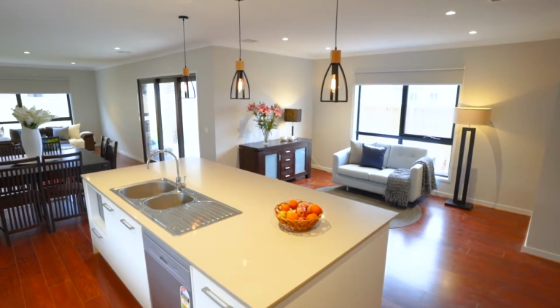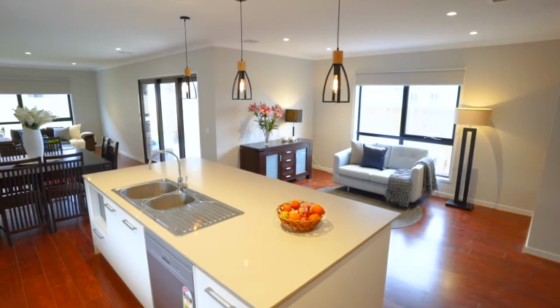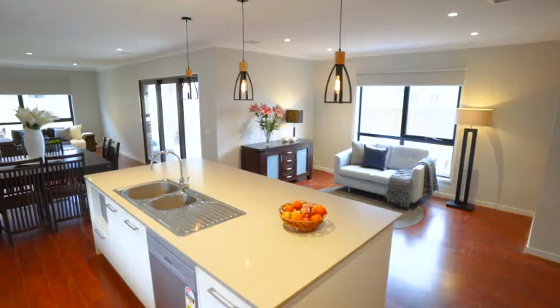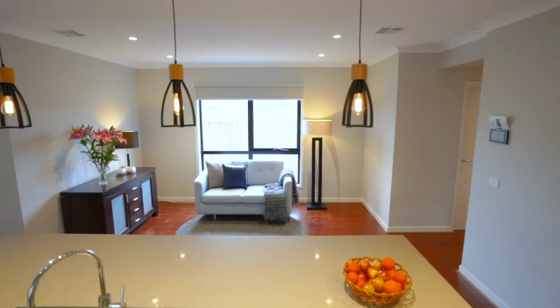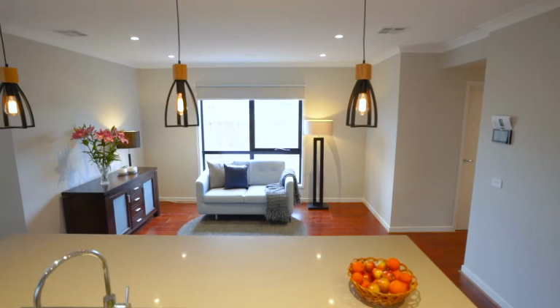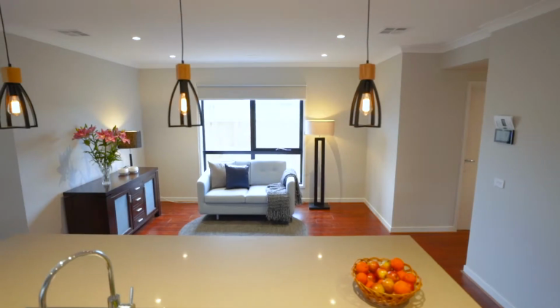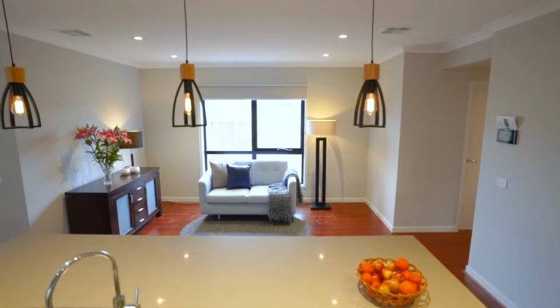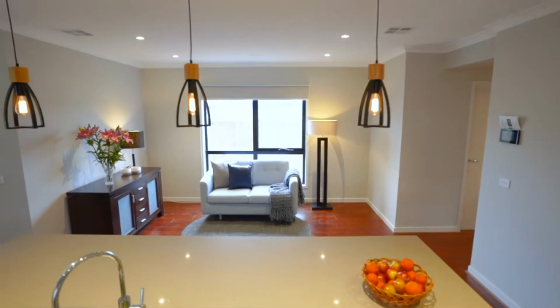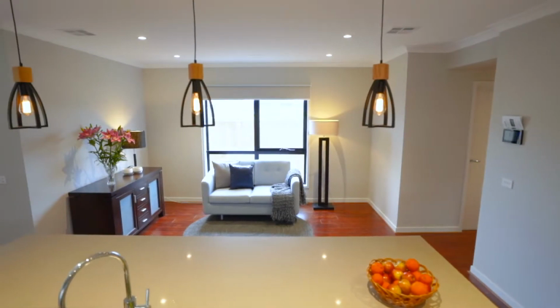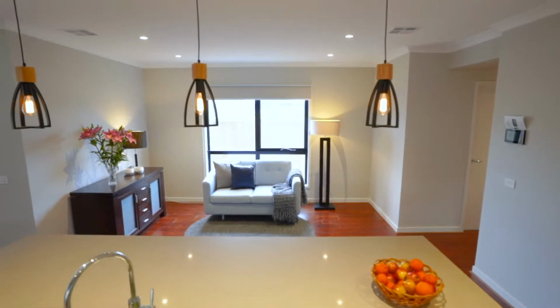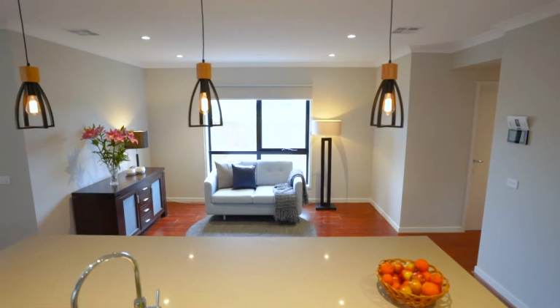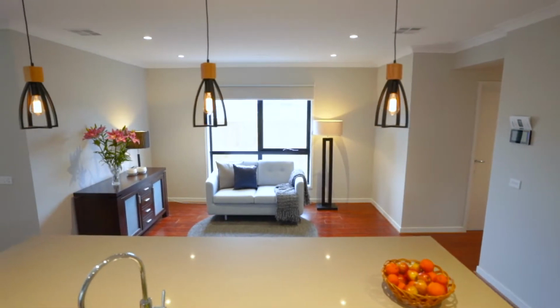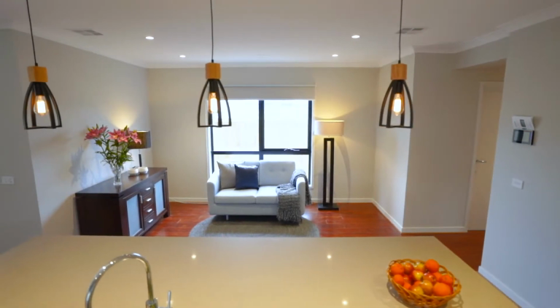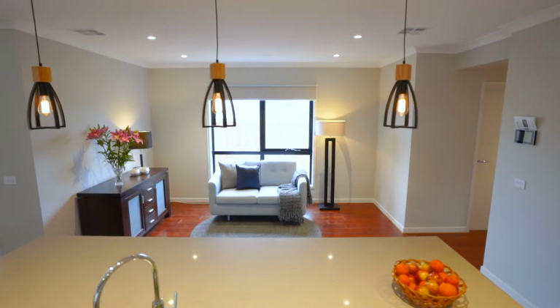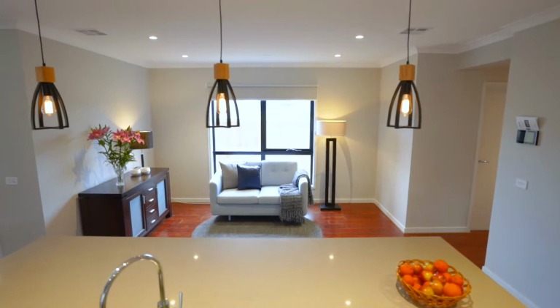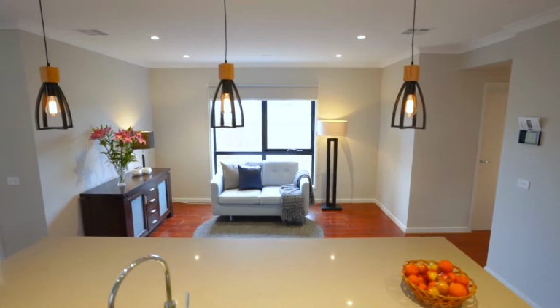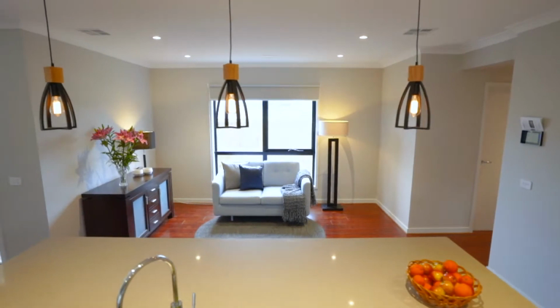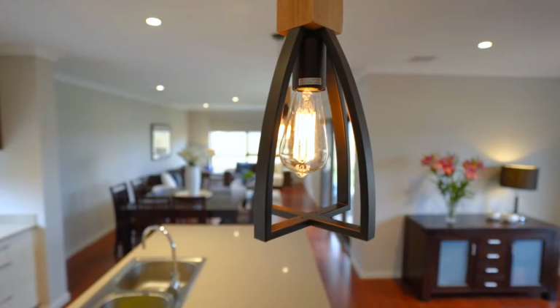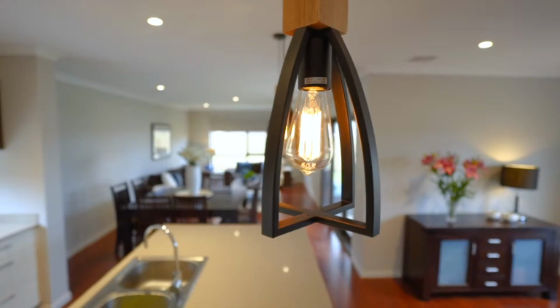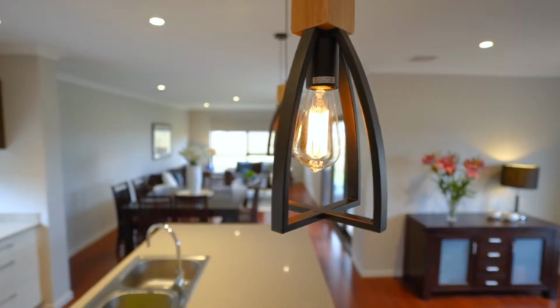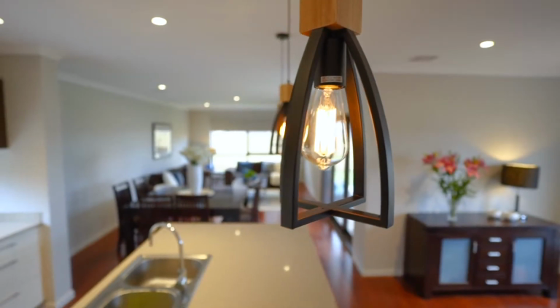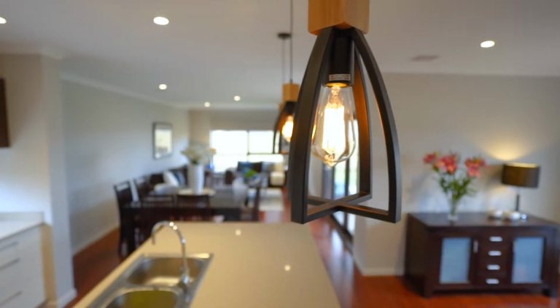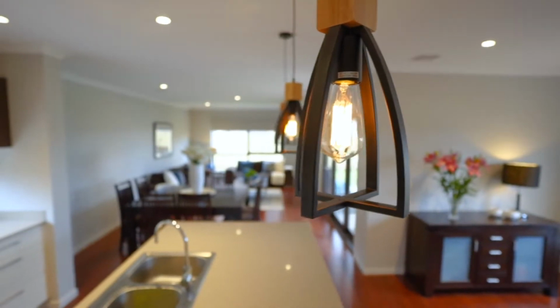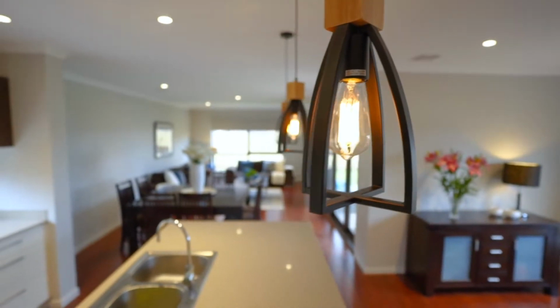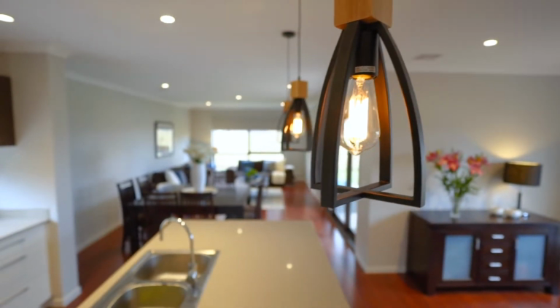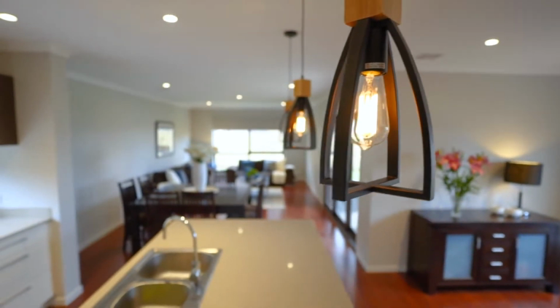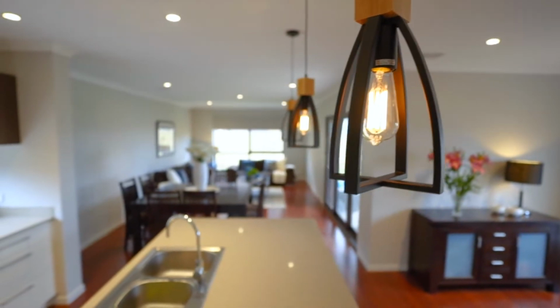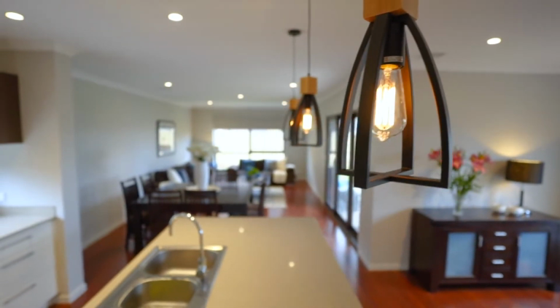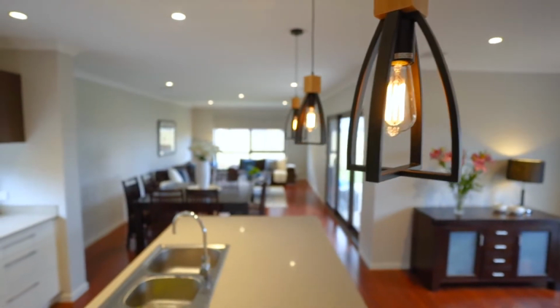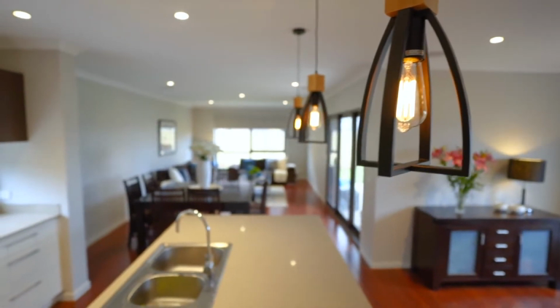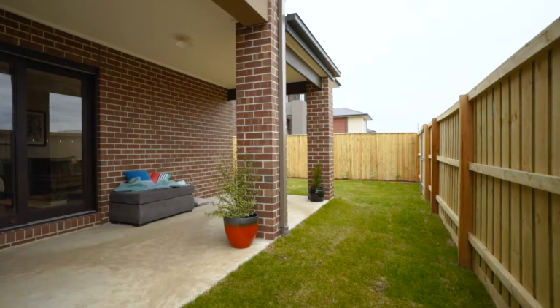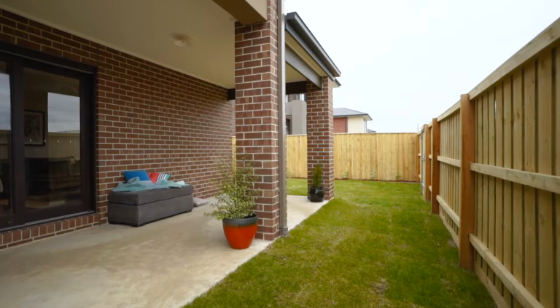Natural light flows through the living area with stacker sliding doors to a covered patio and a secure courtyard.